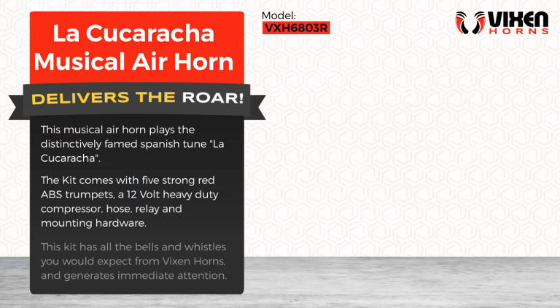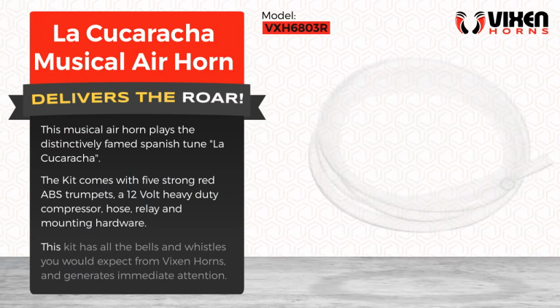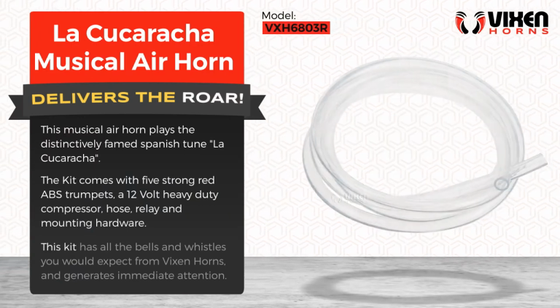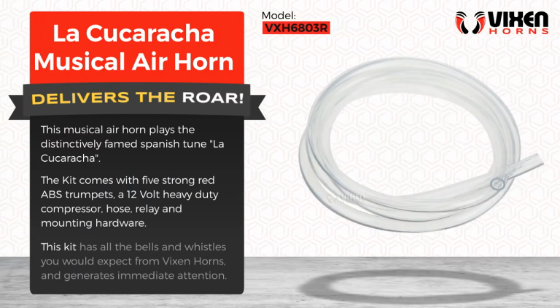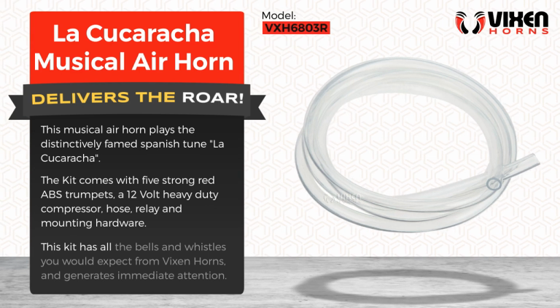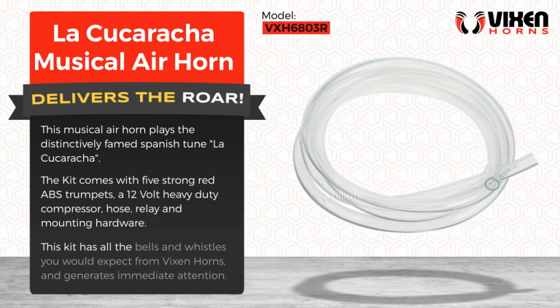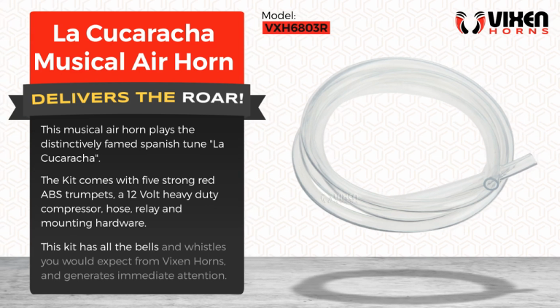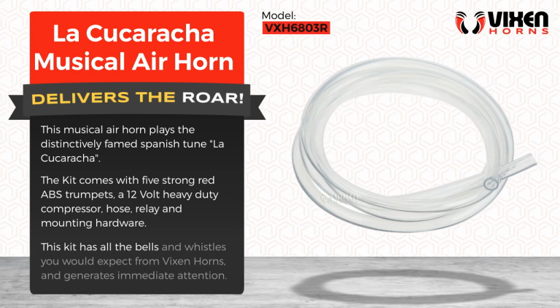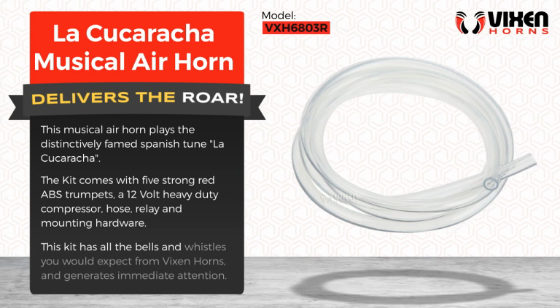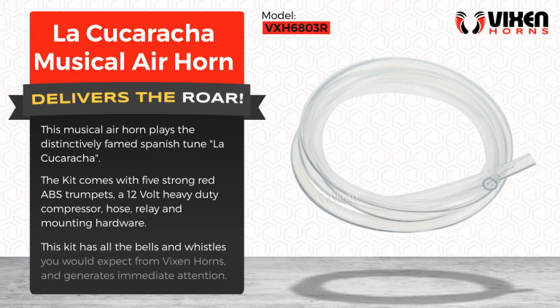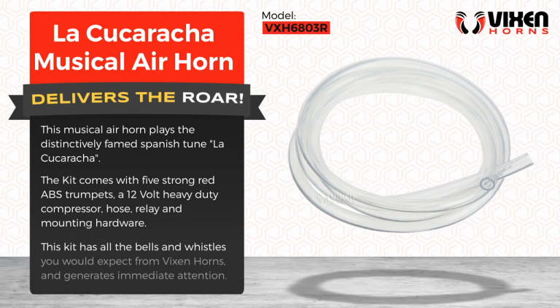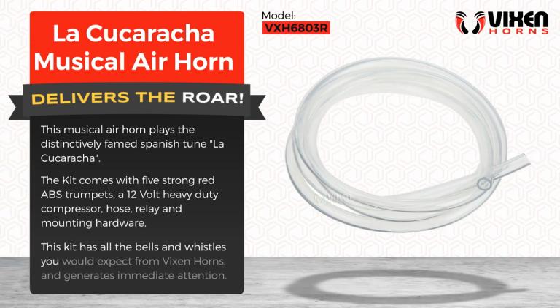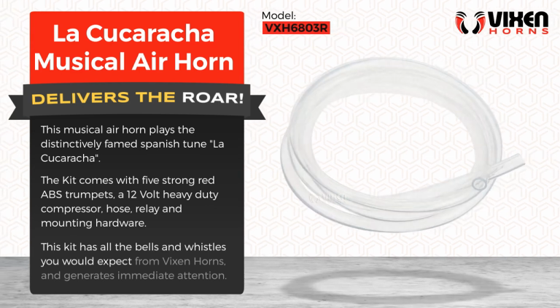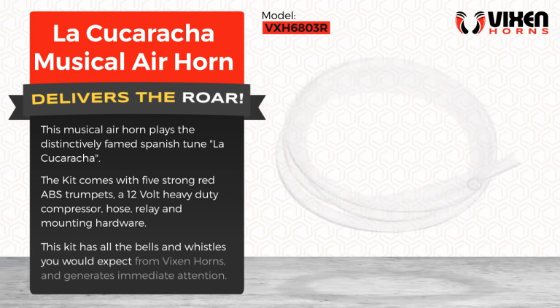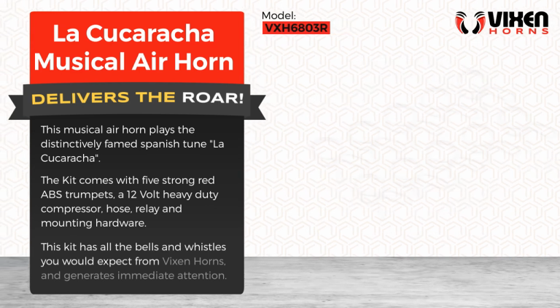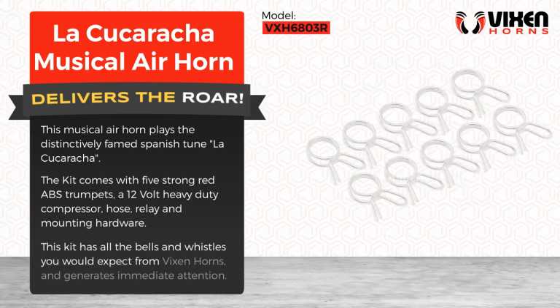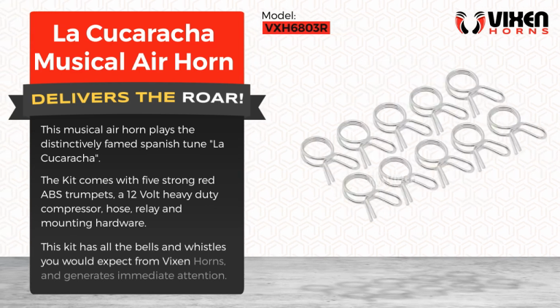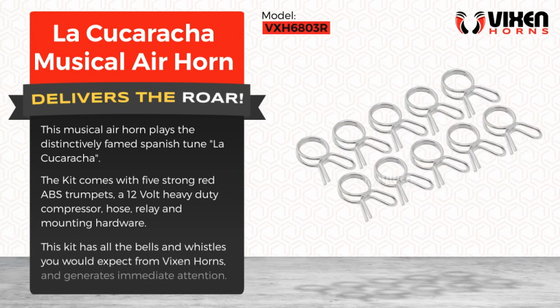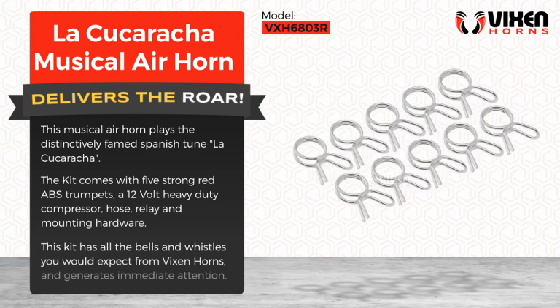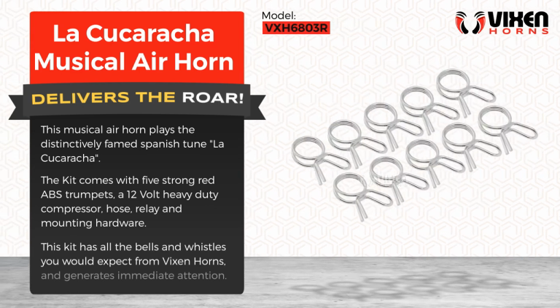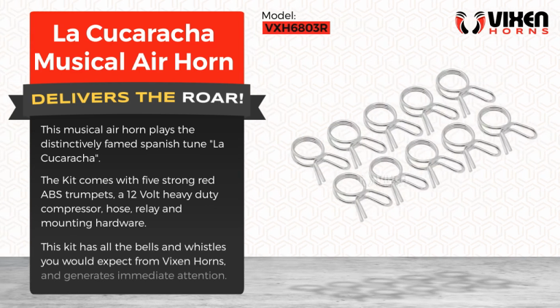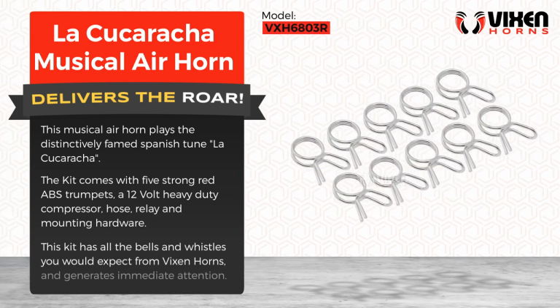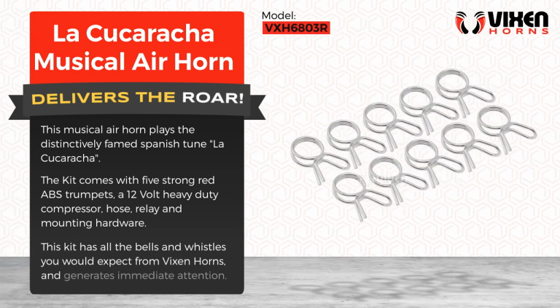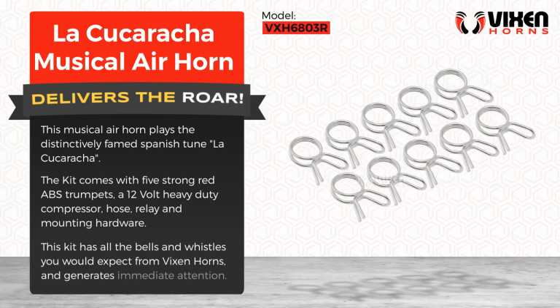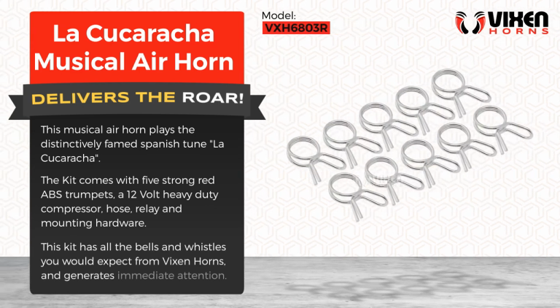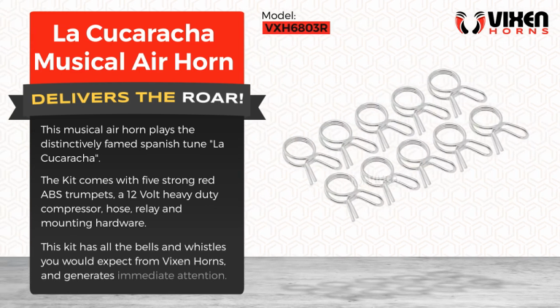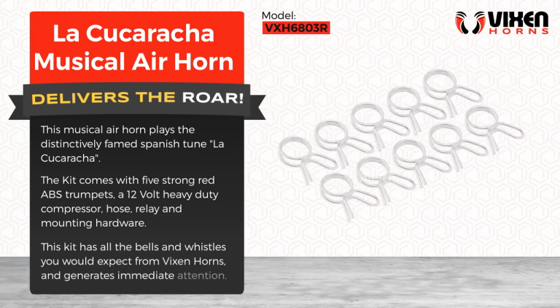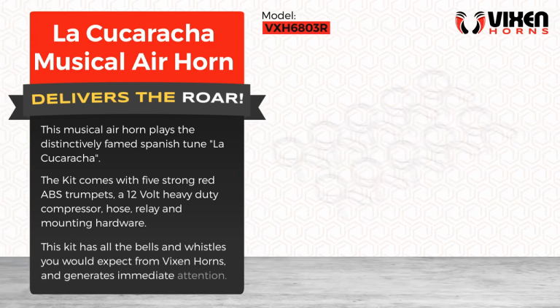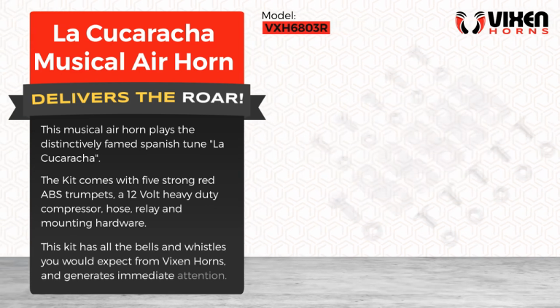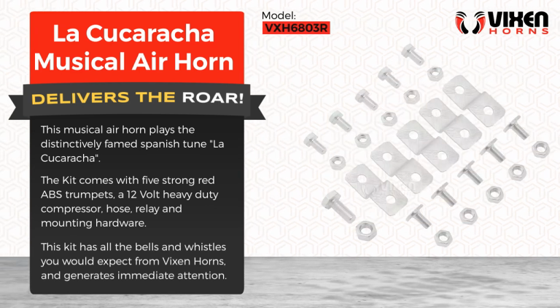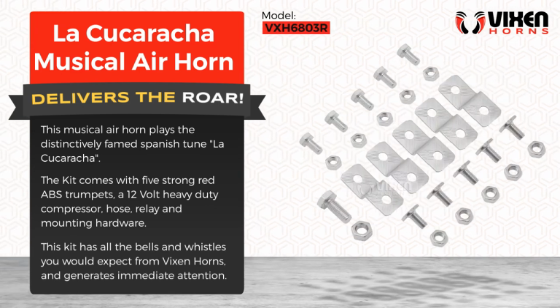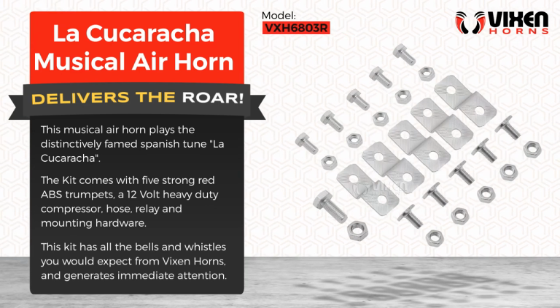This kit has all the bells and whistles you would expect from big horns, and generates immediate attention.